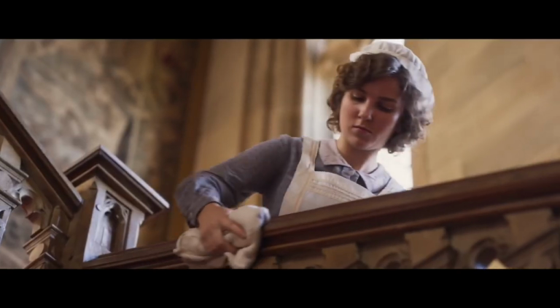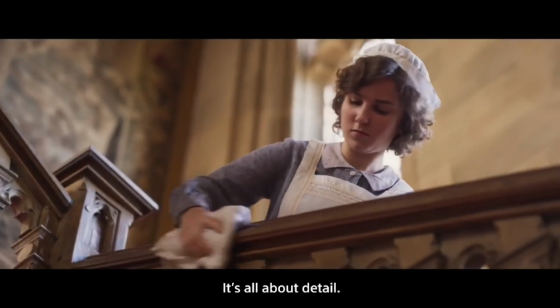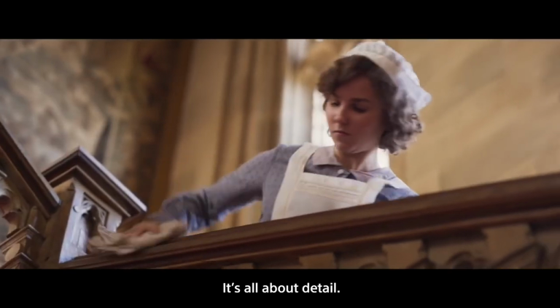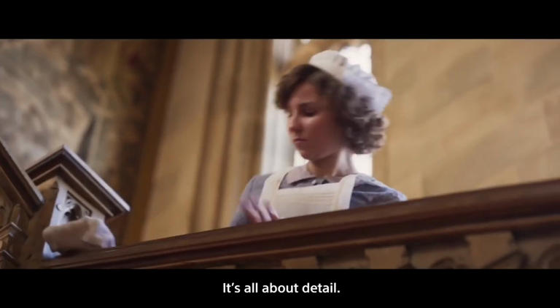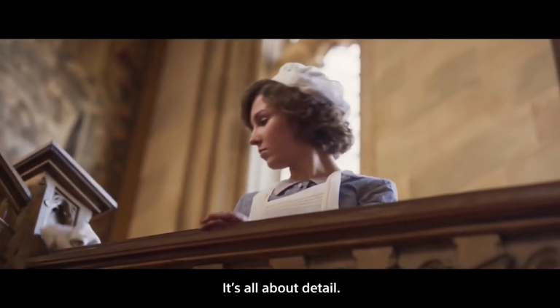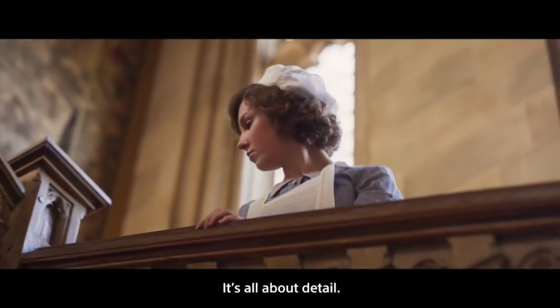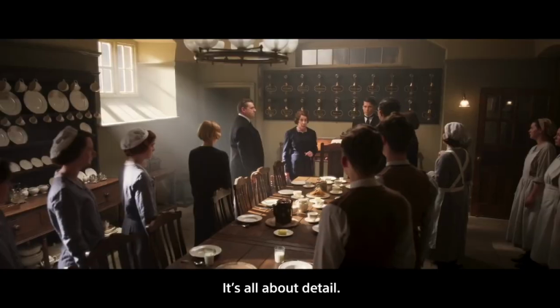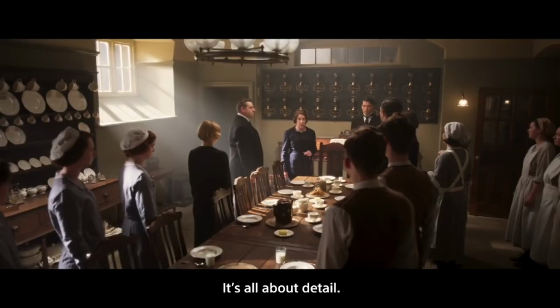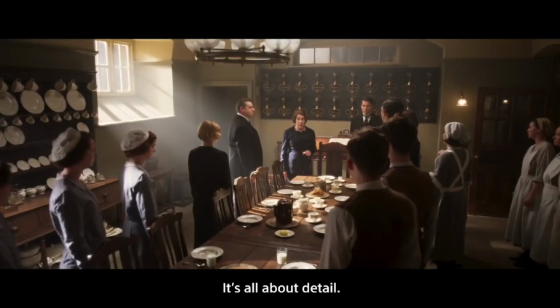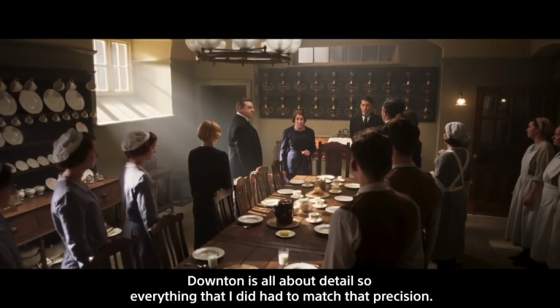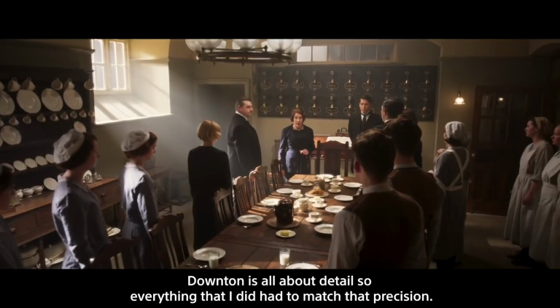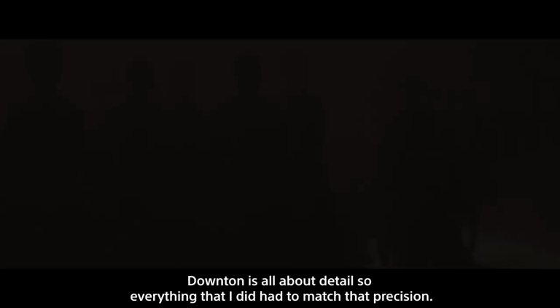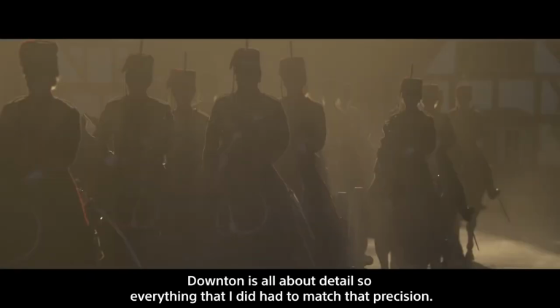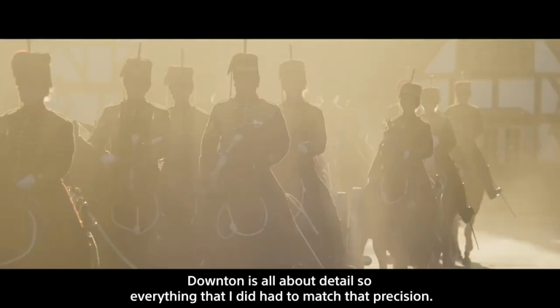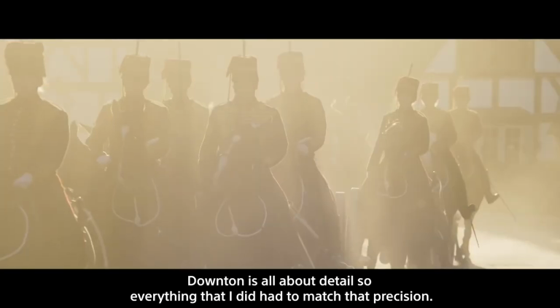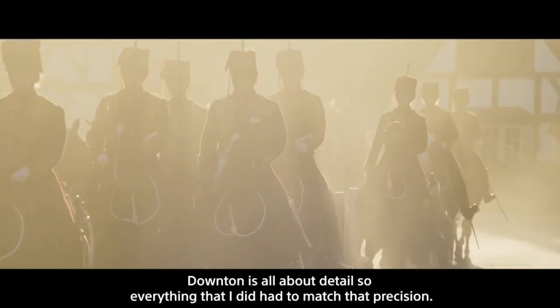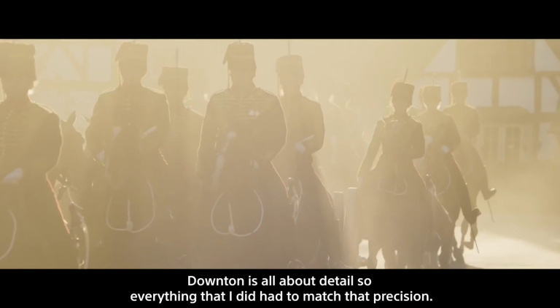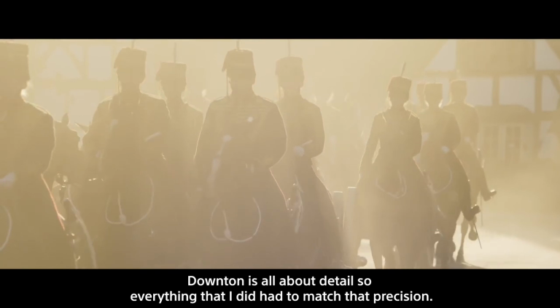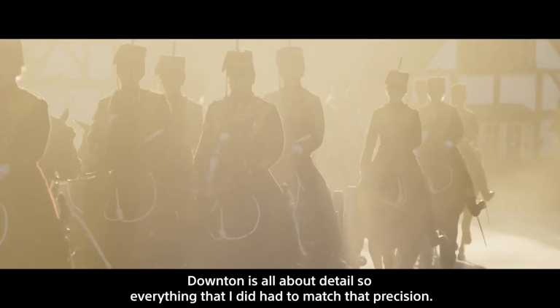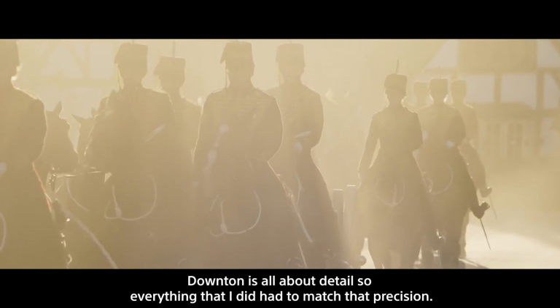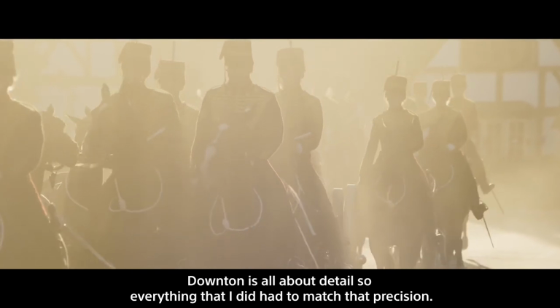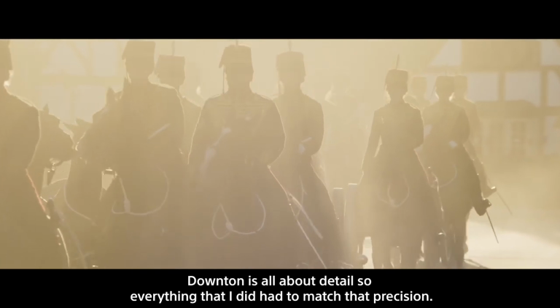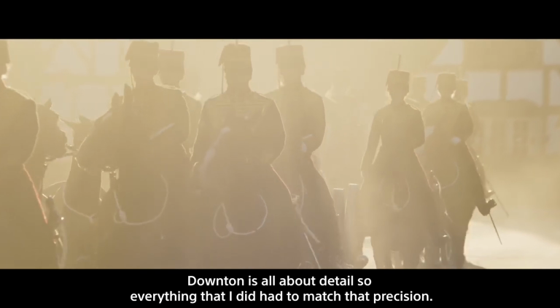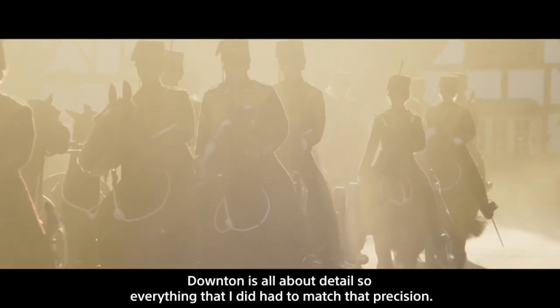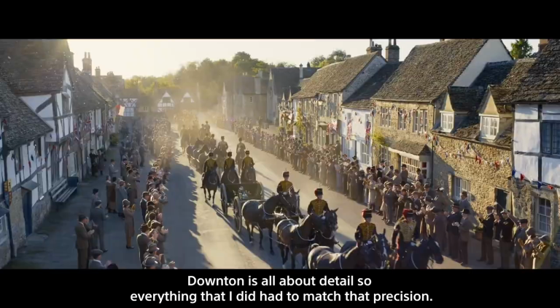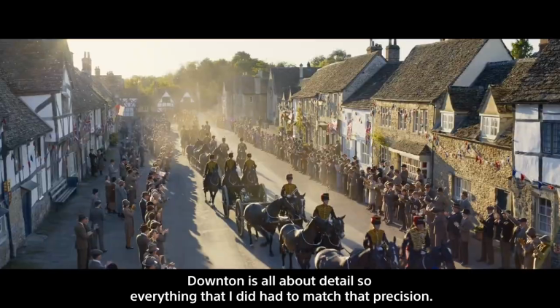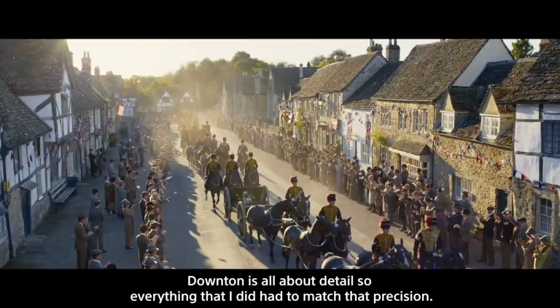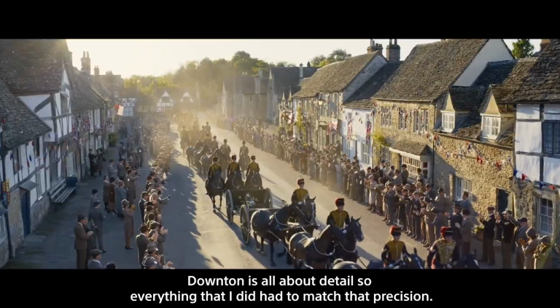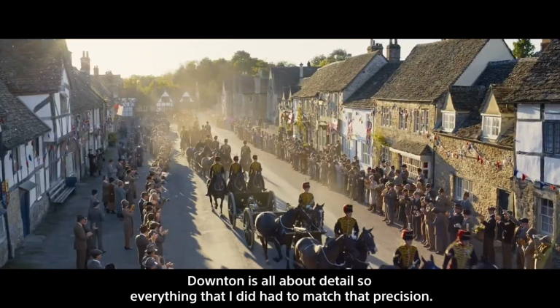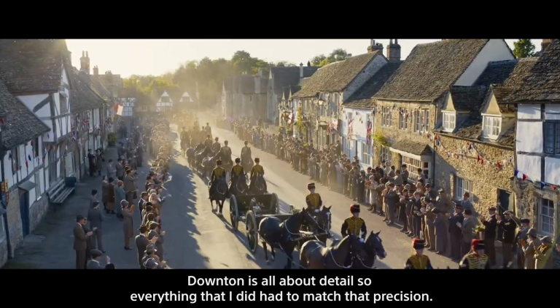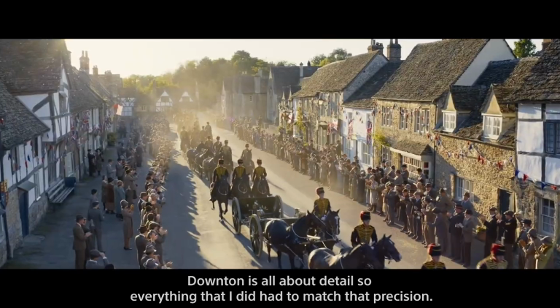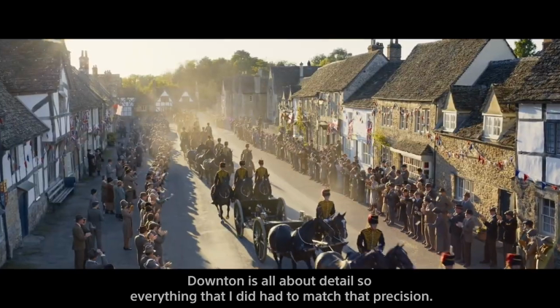It's all about detail. Downton's all about detail, so everything that I did had to match that precision.